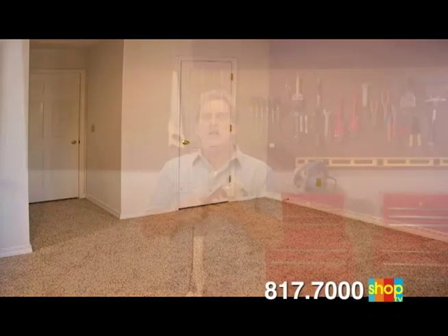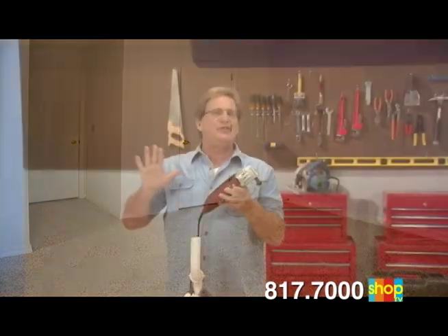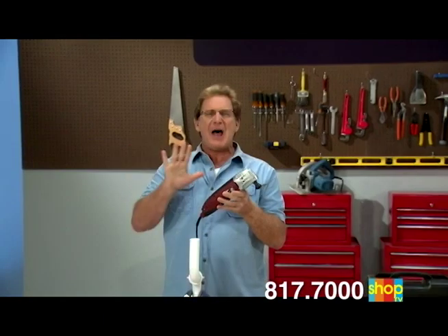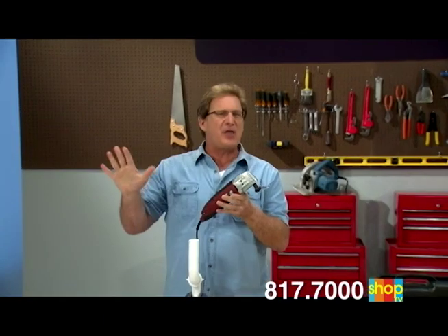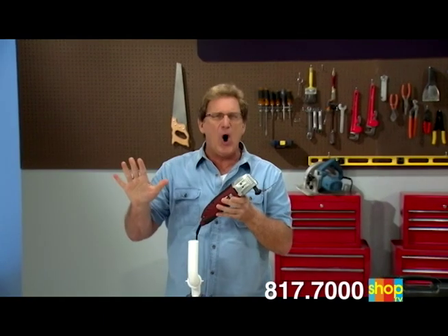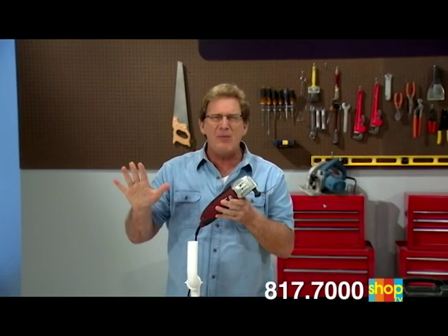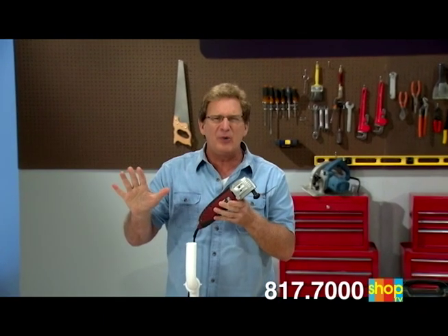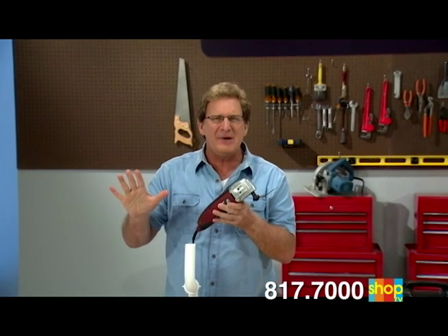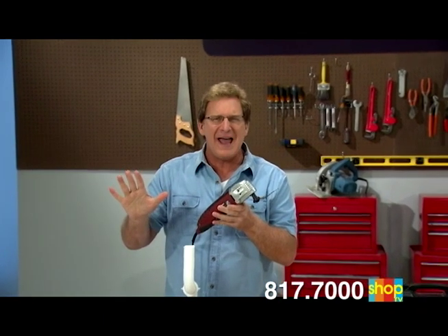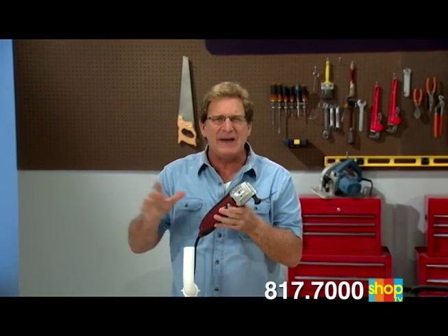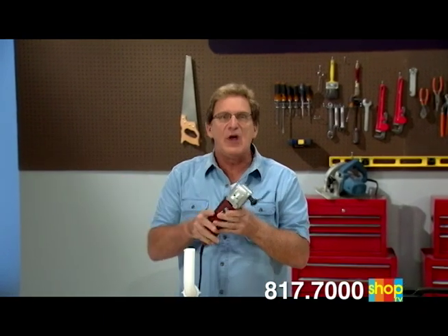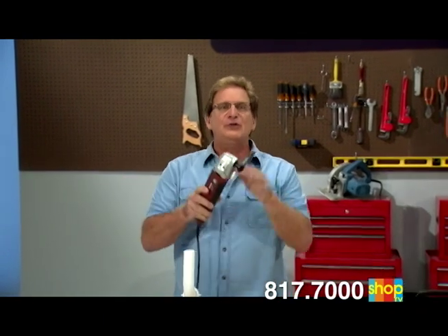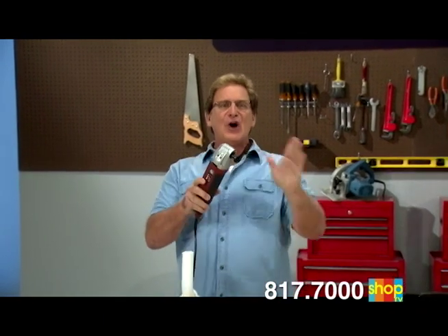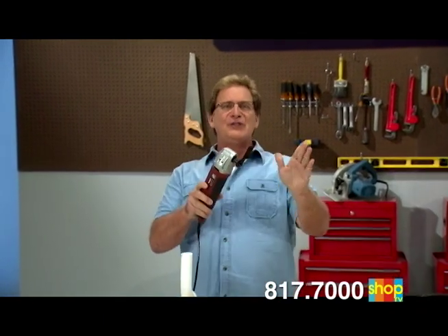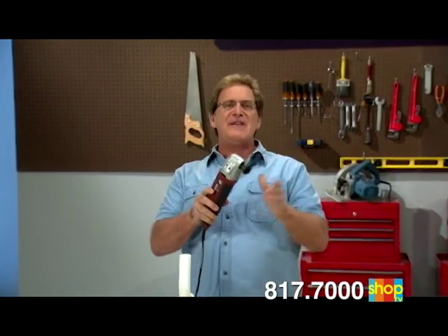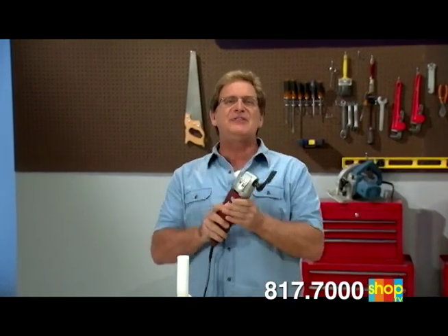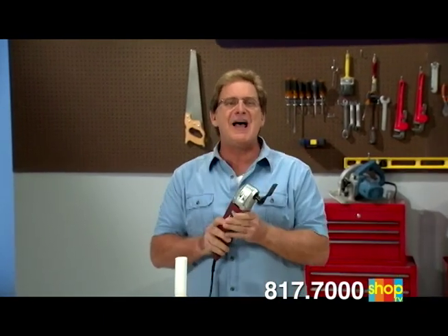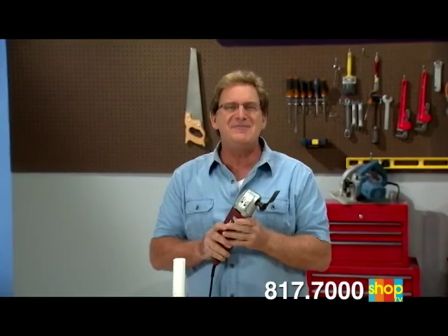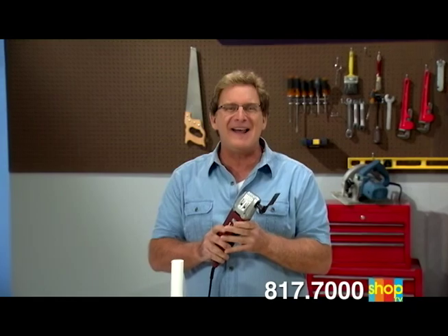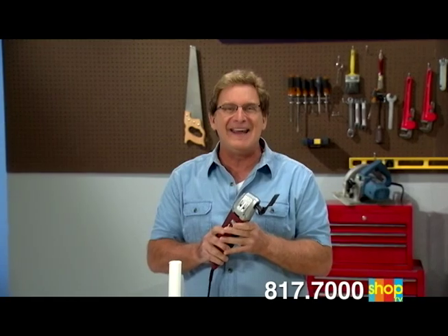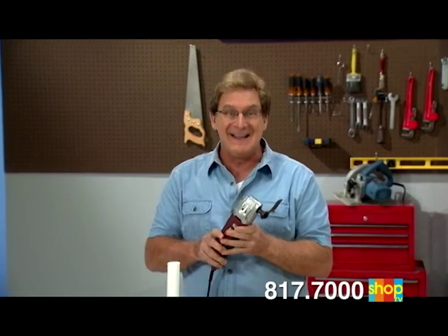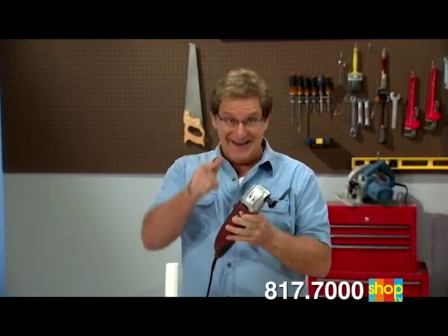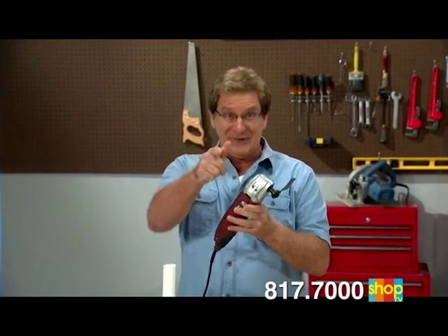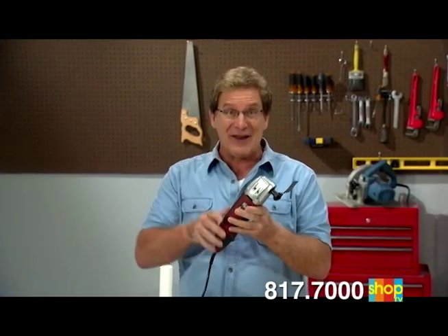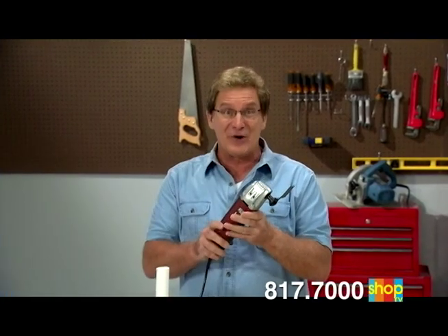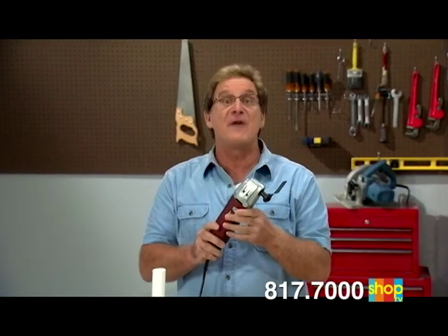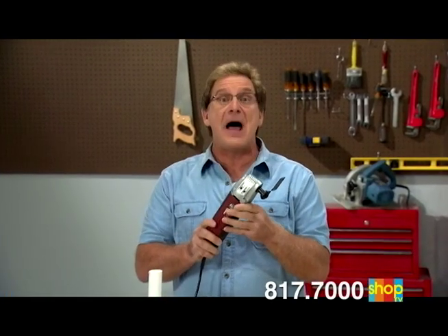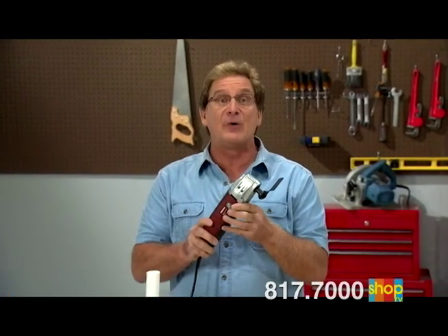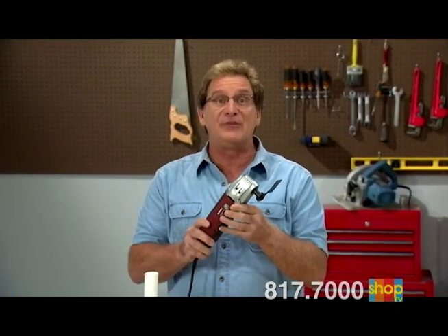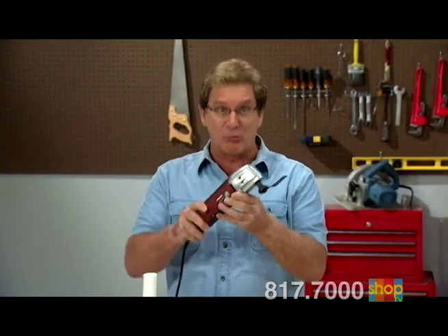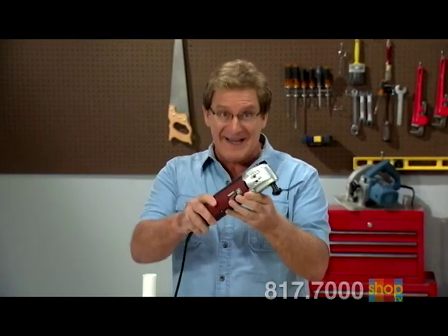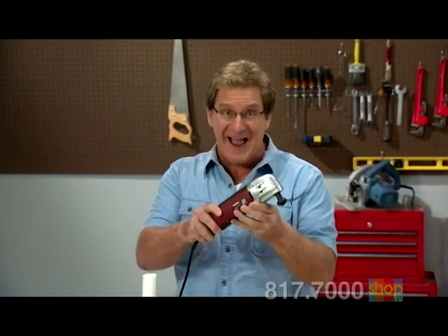Stop the home improvement headaches. Start saving time and money. Here's how to order your VibraRazor right now.